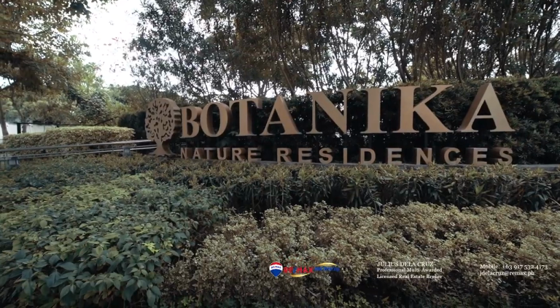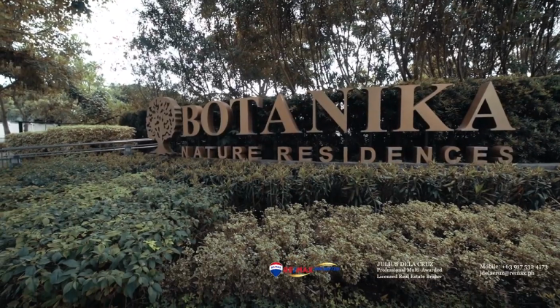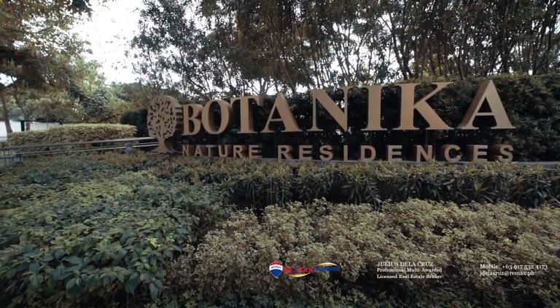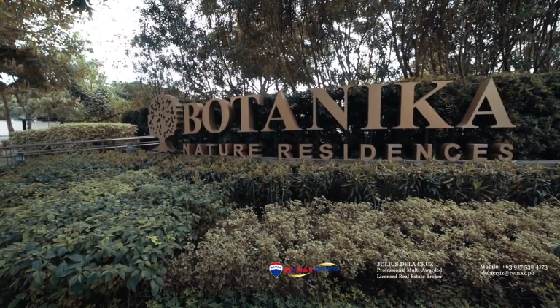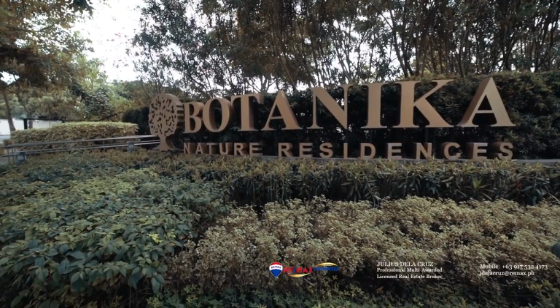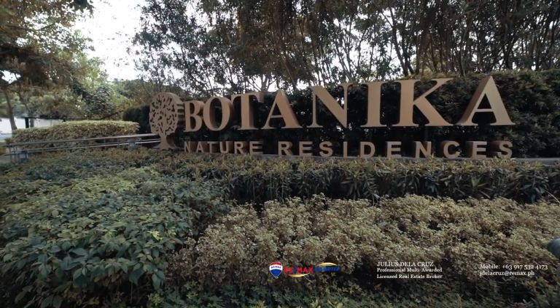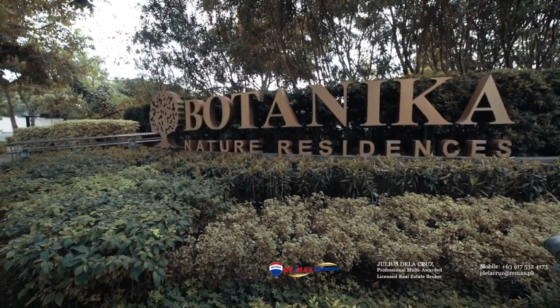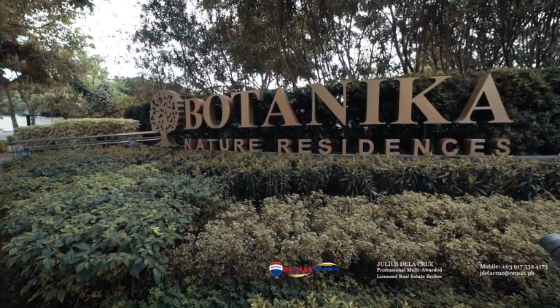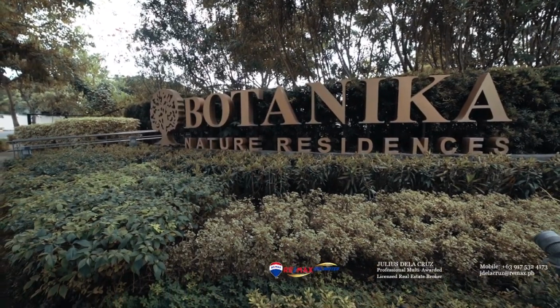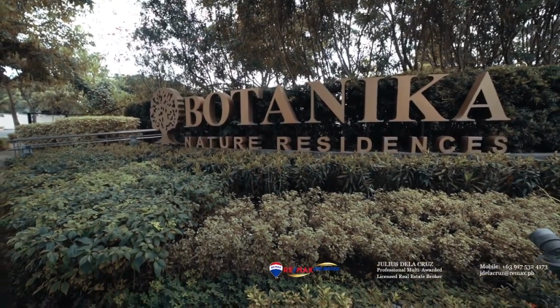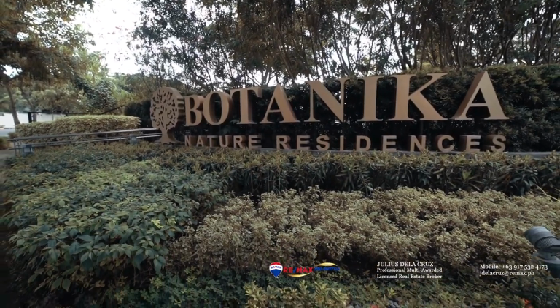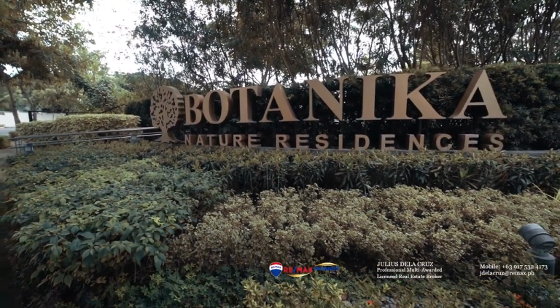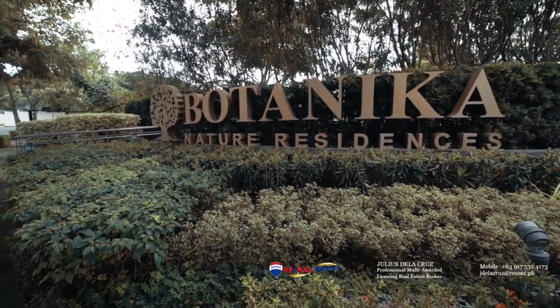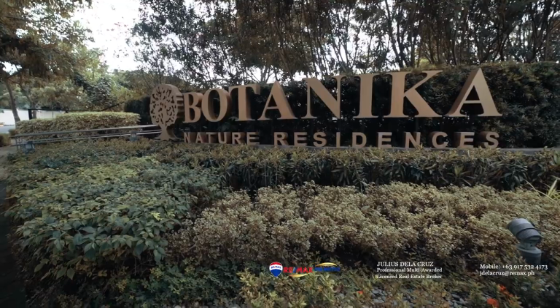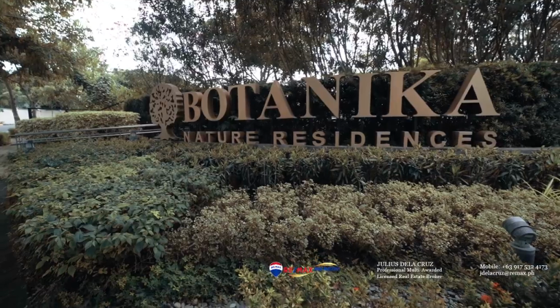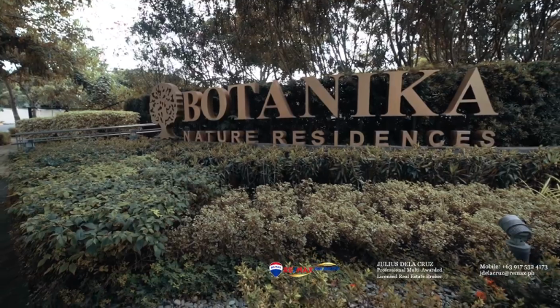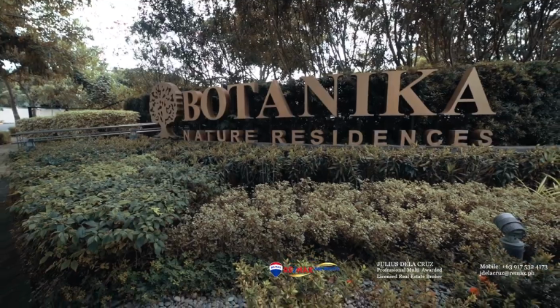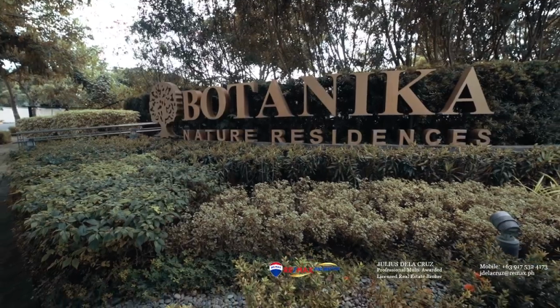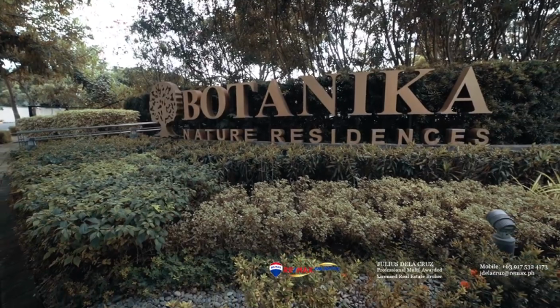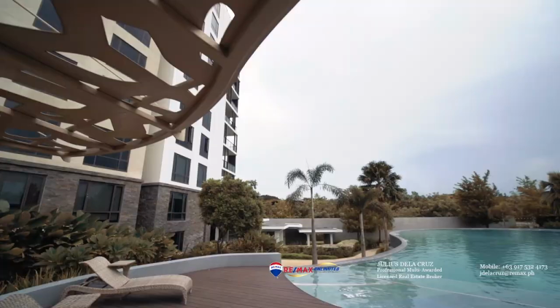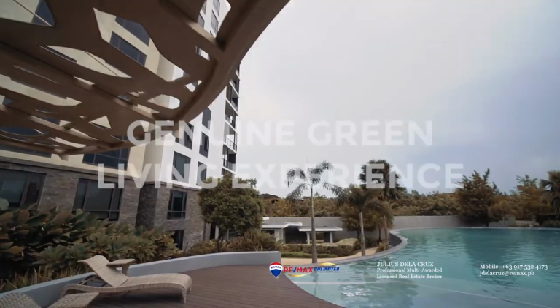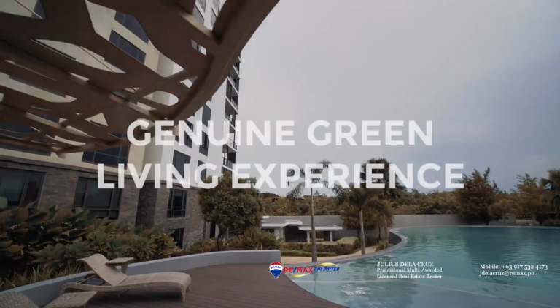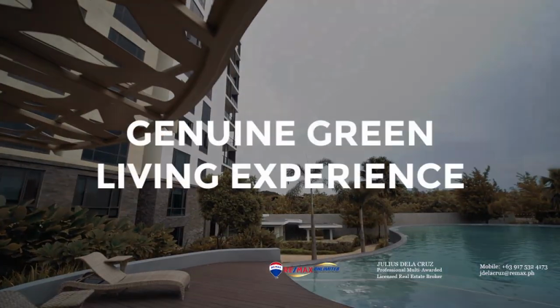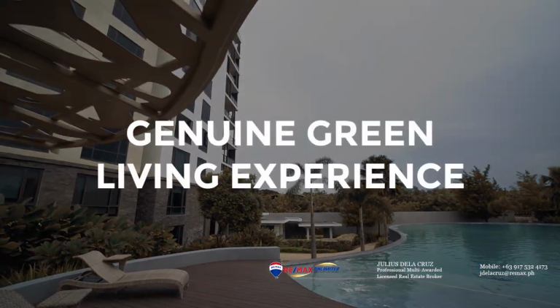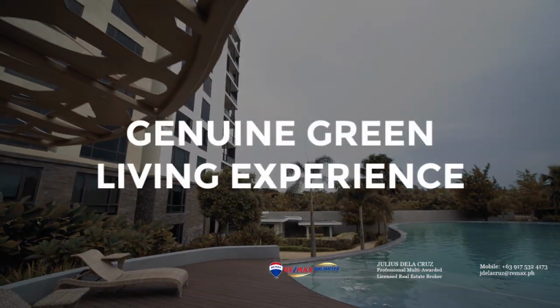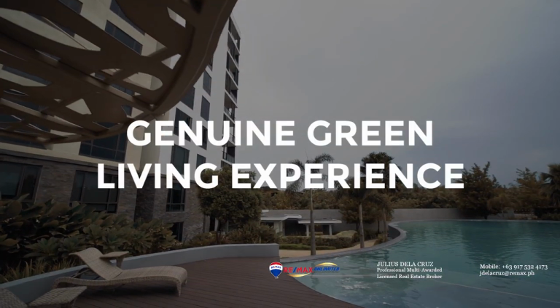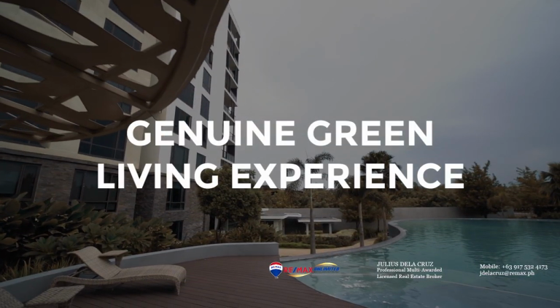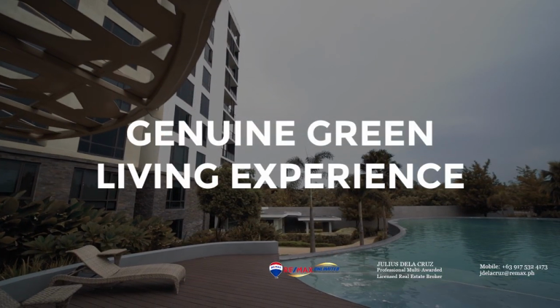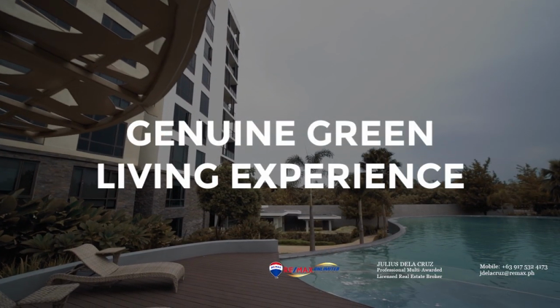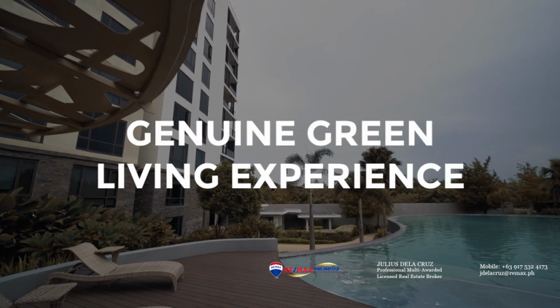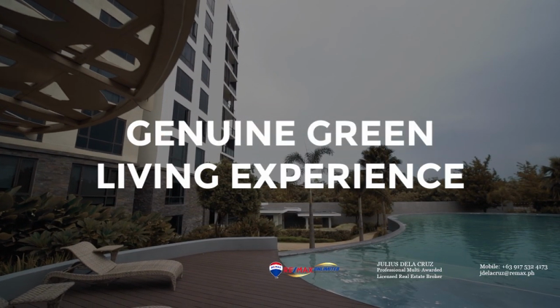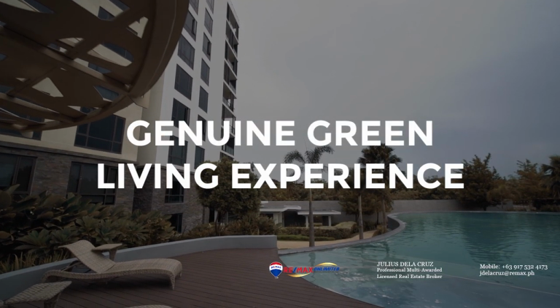More than being a lush vertical village, it is designed for a genuine green living experience.